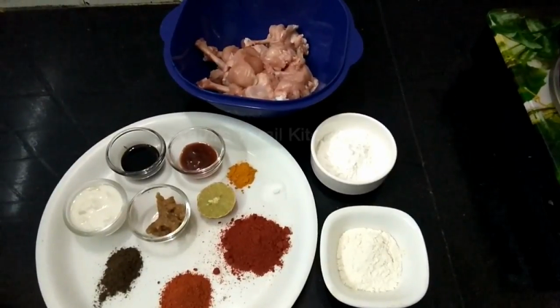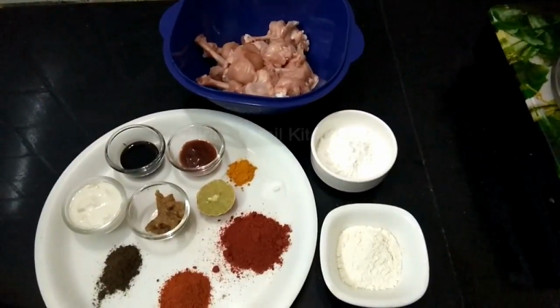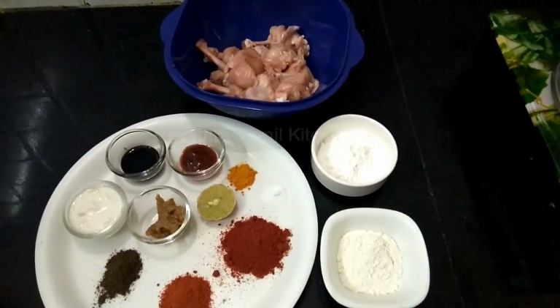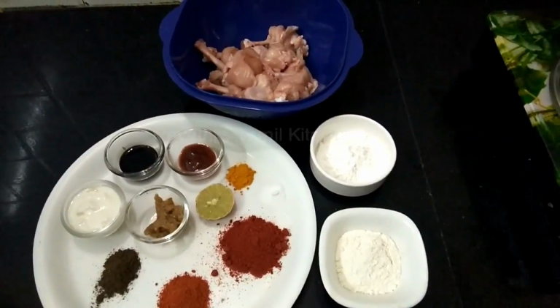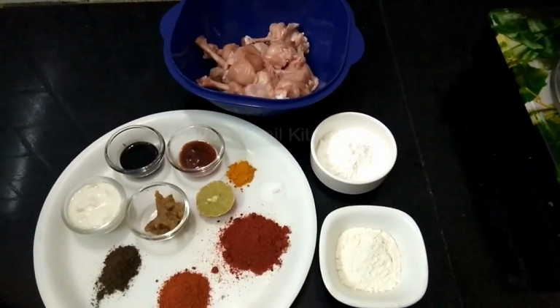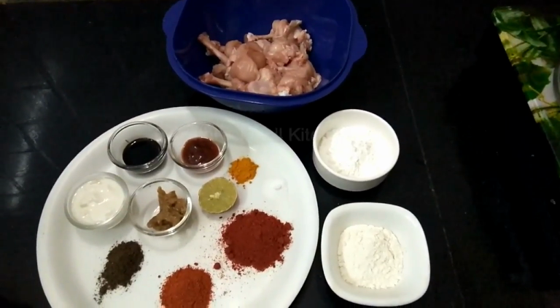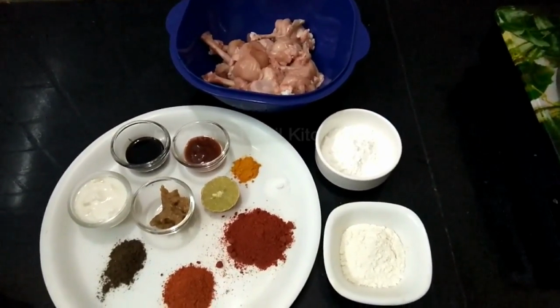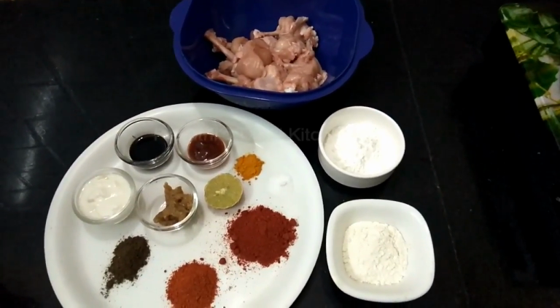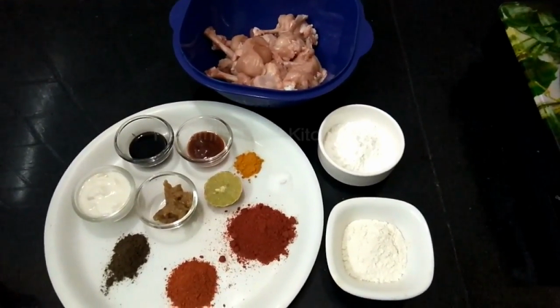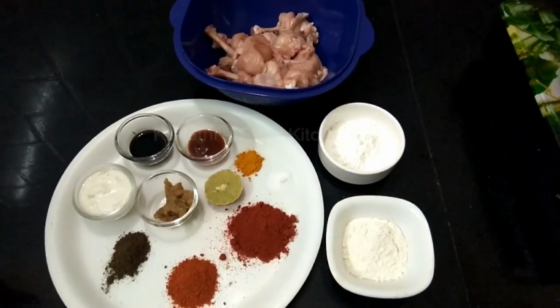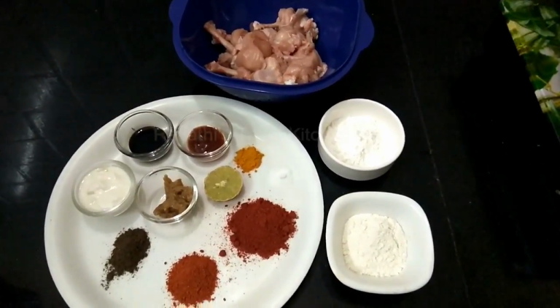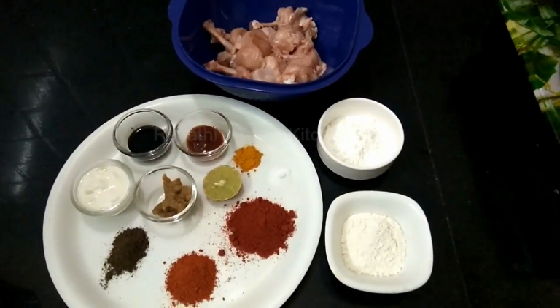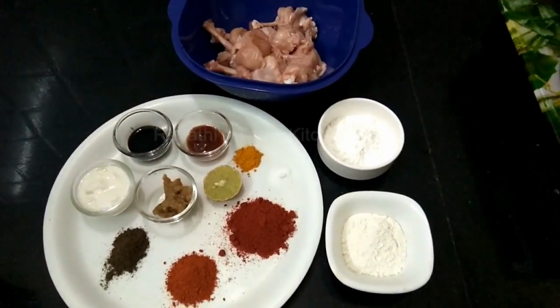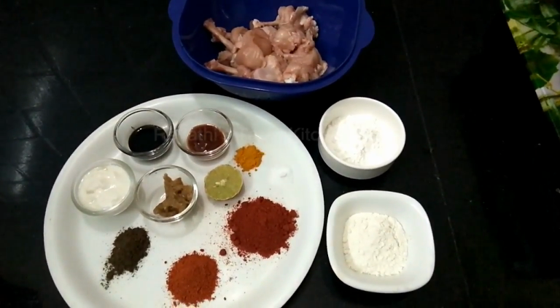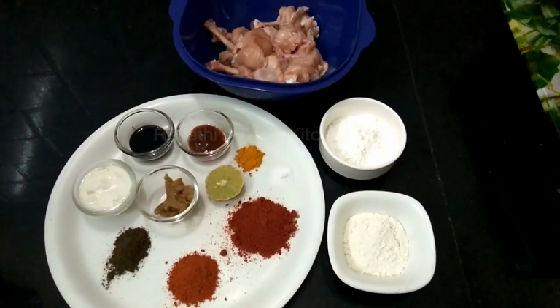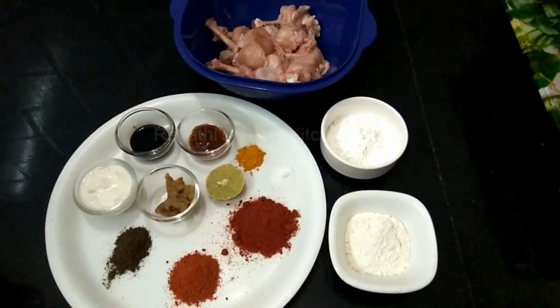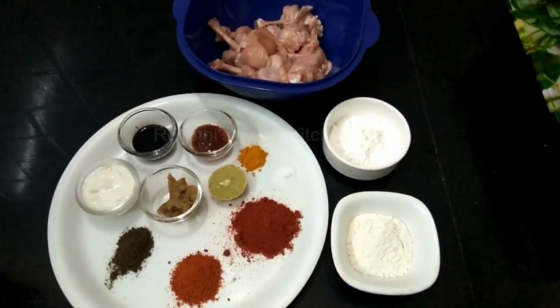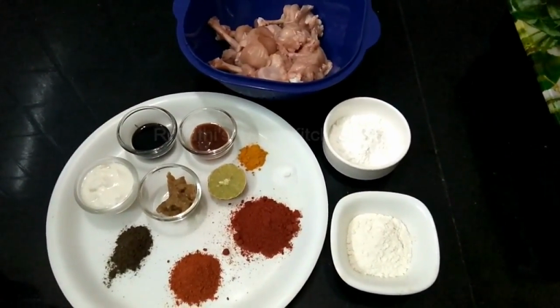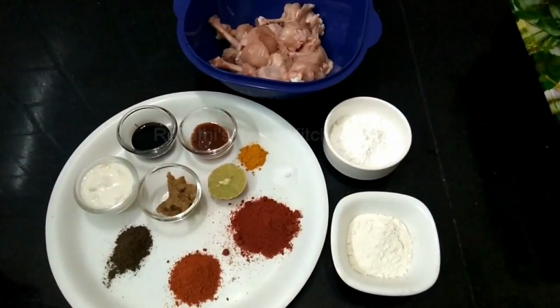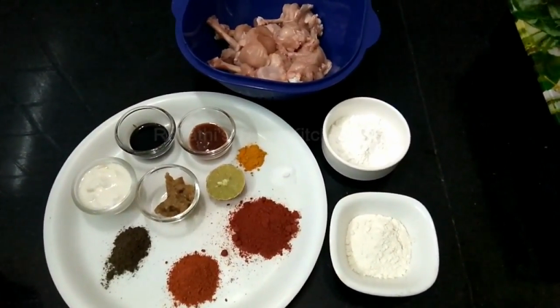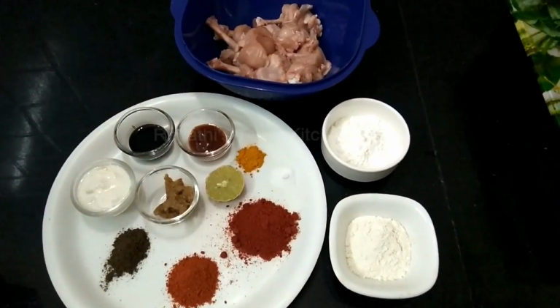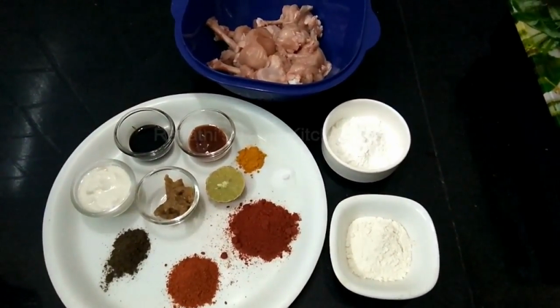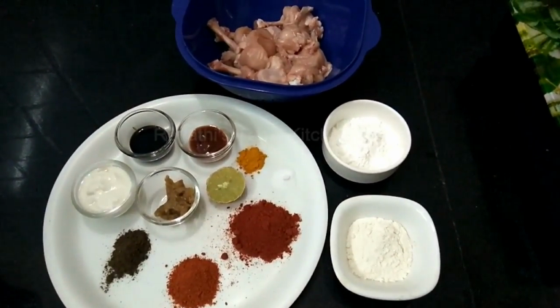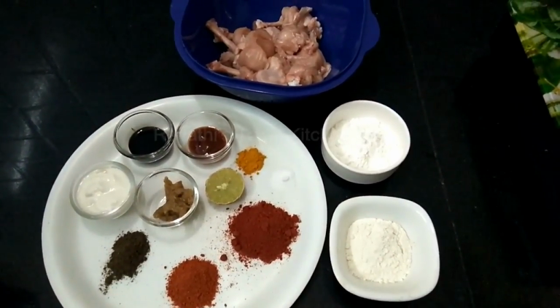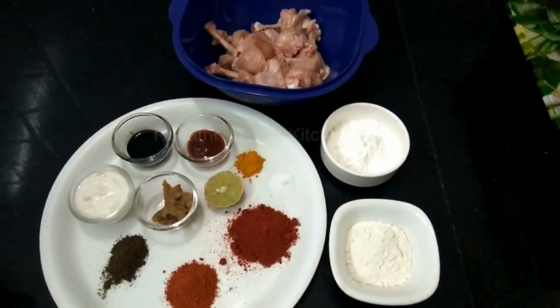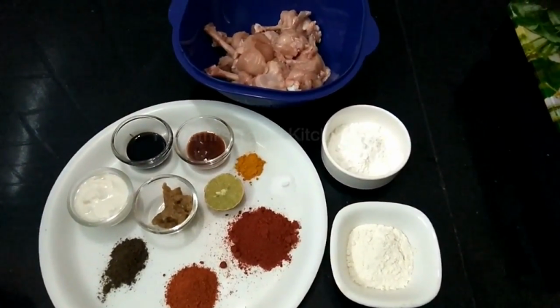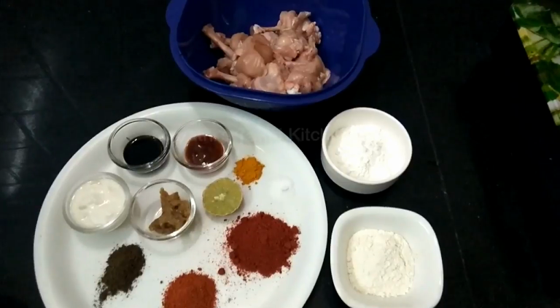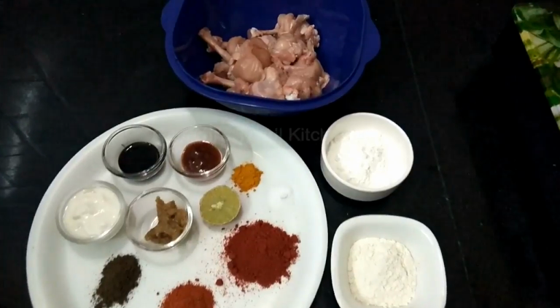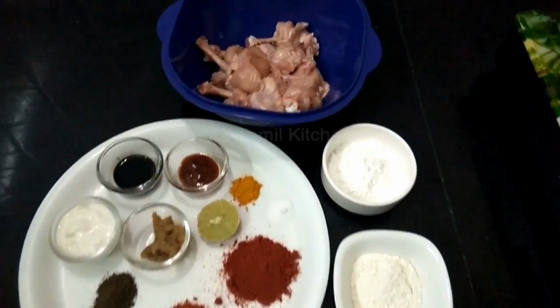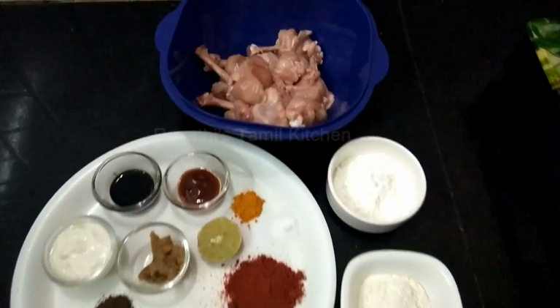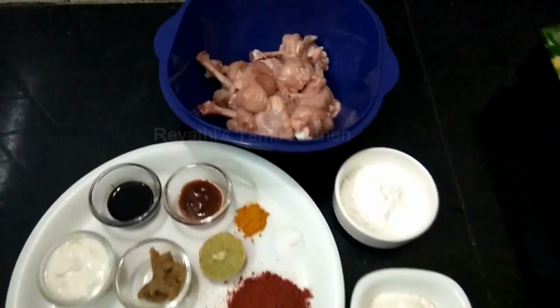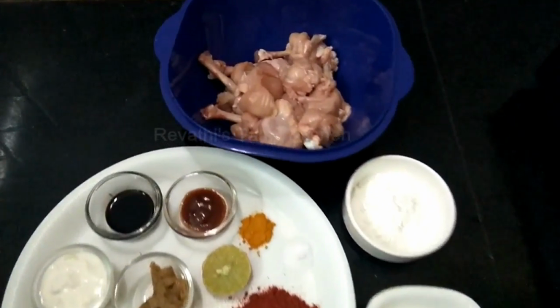Hello viewers! Welcome to Ravdi's Tamil Kitchen. In Ravdi's Tamil Kitchen, I am going to fry chicken lollipop.